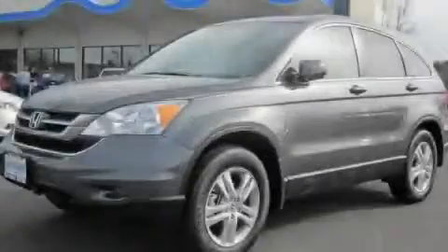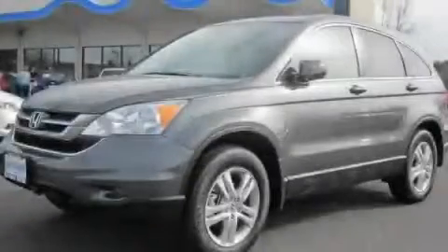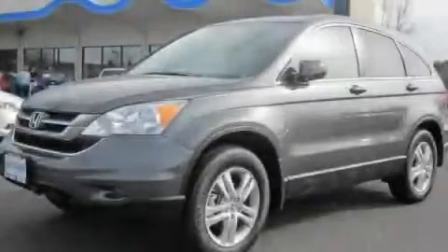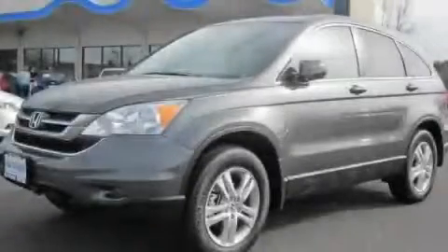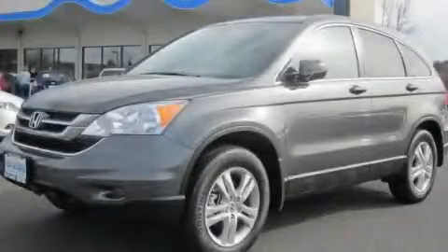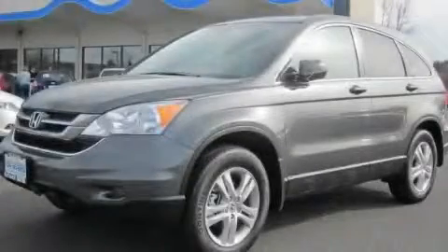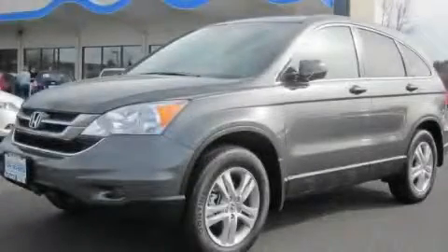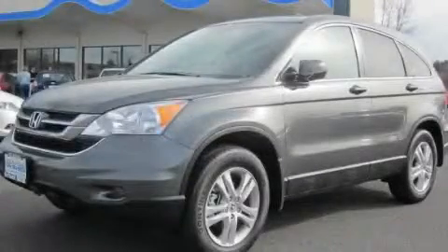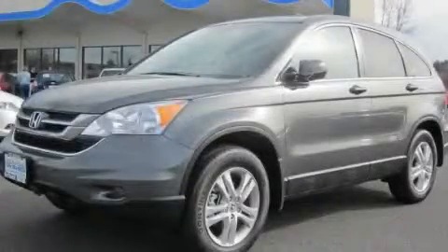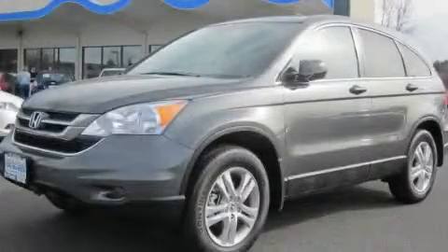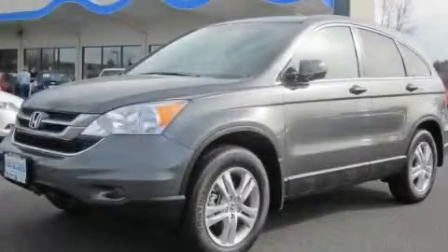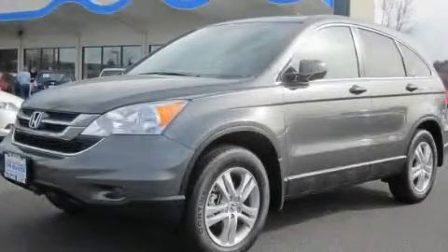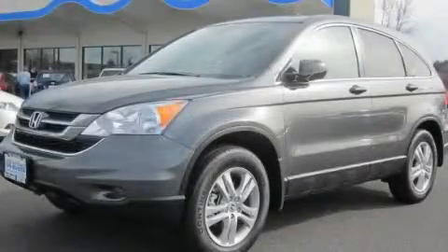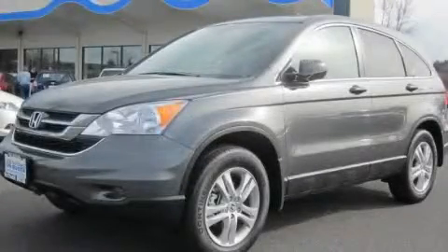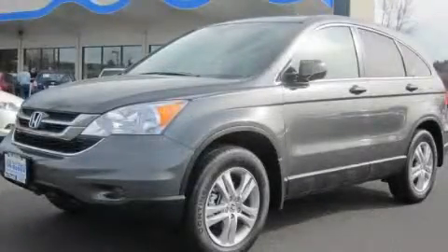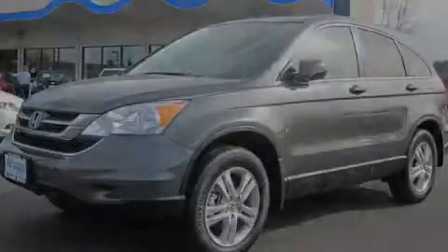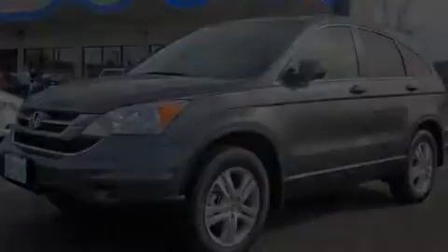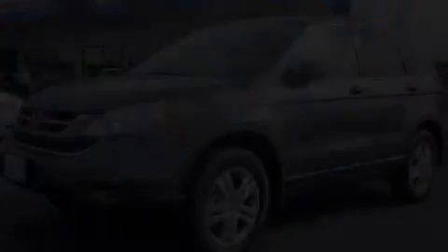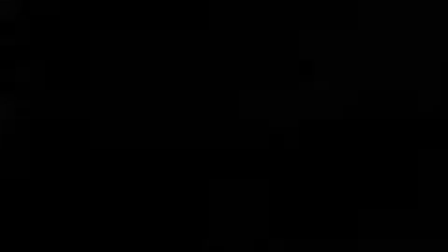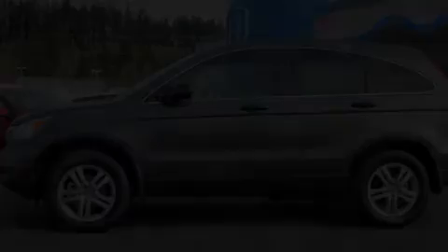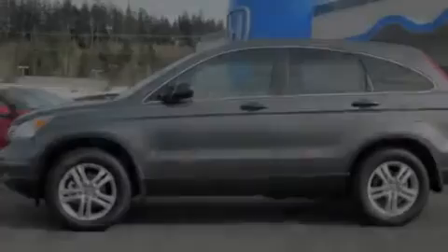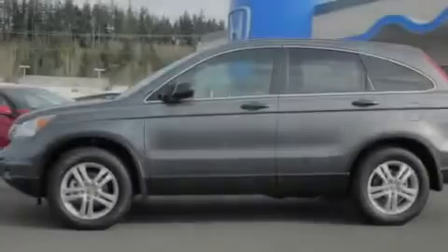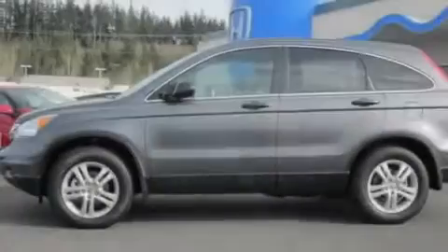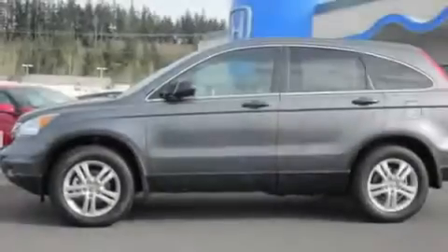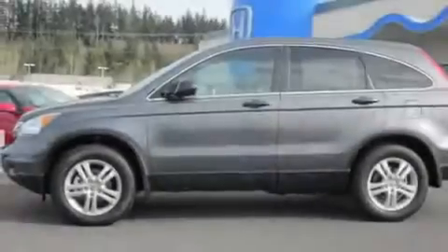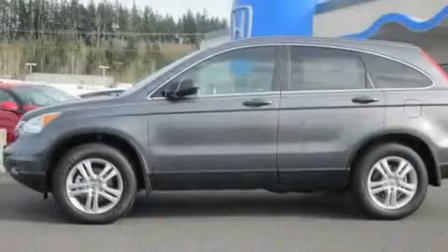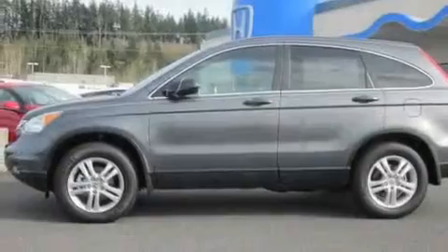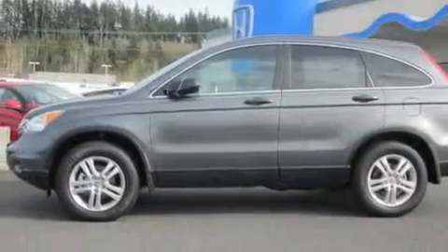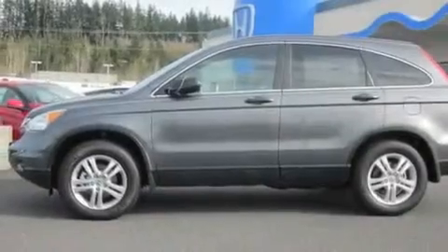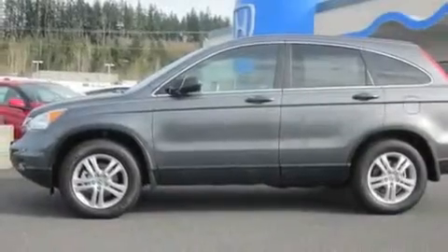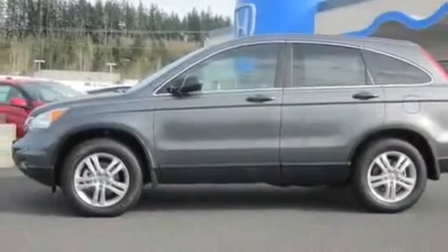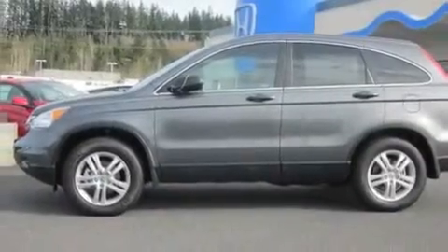This is a brand new 2011 Honda CR-V, functional utility for a modern lifestyle.